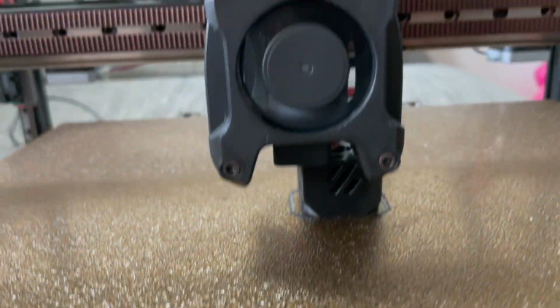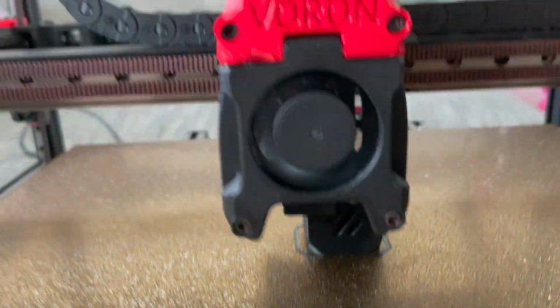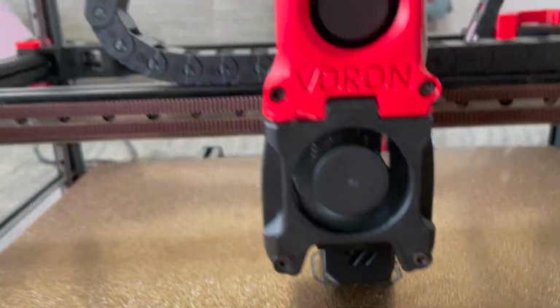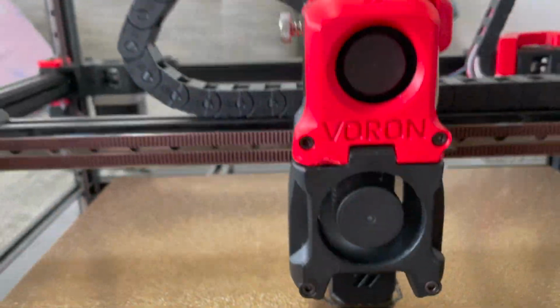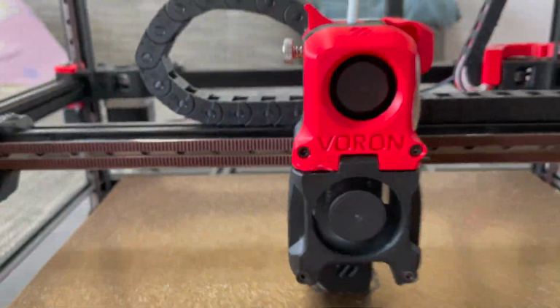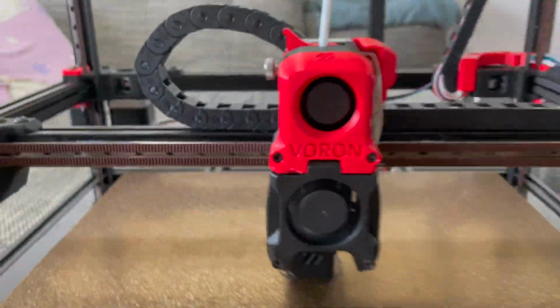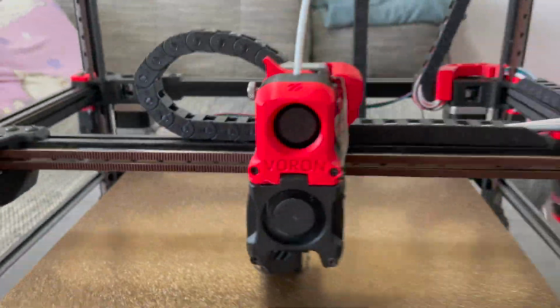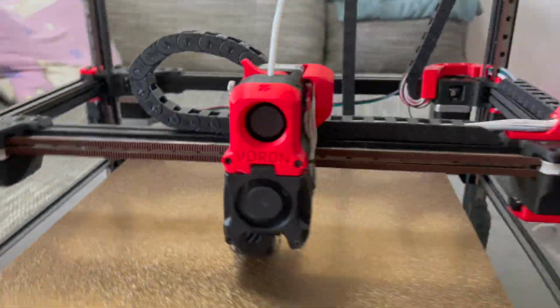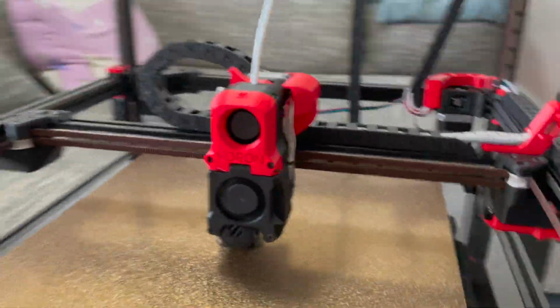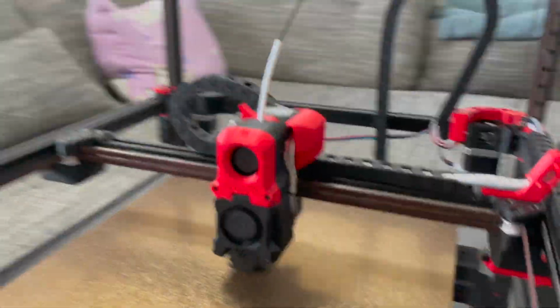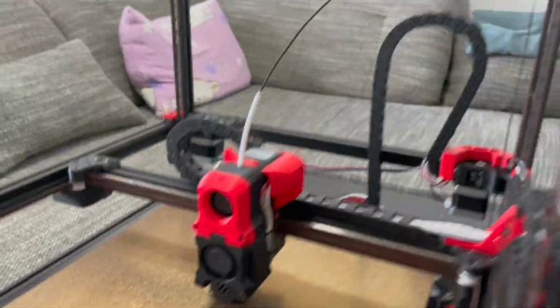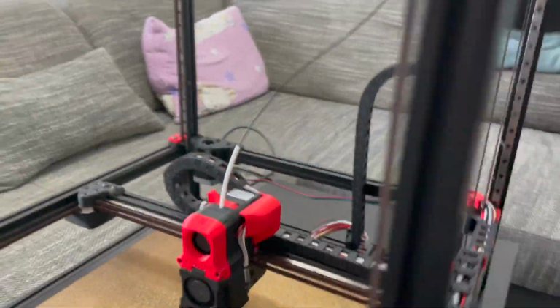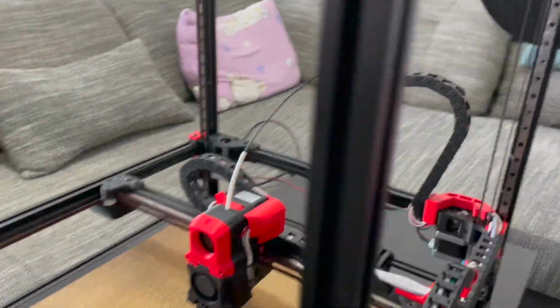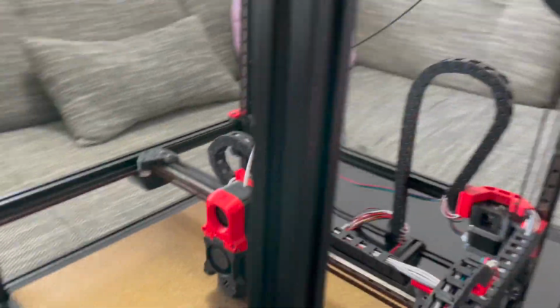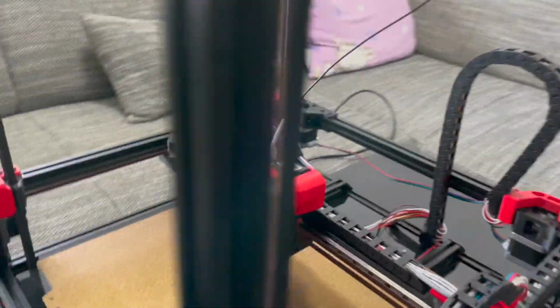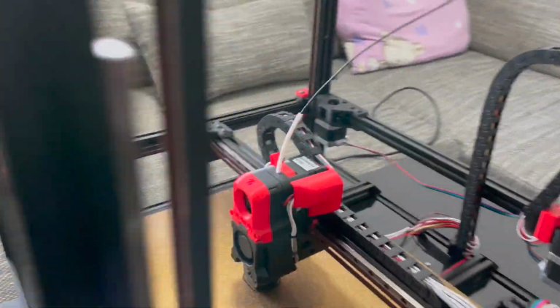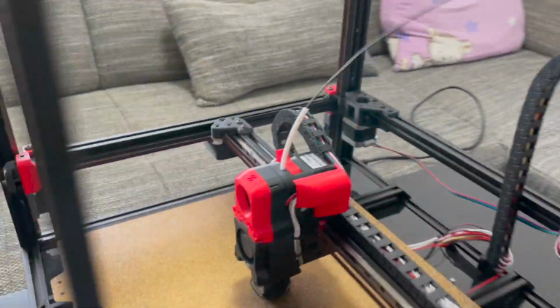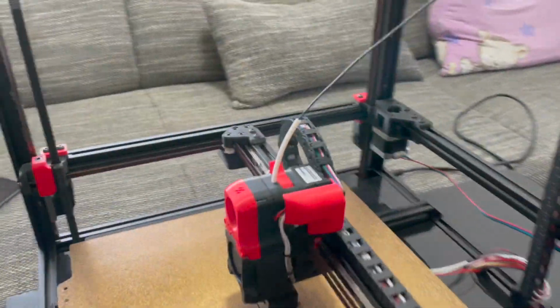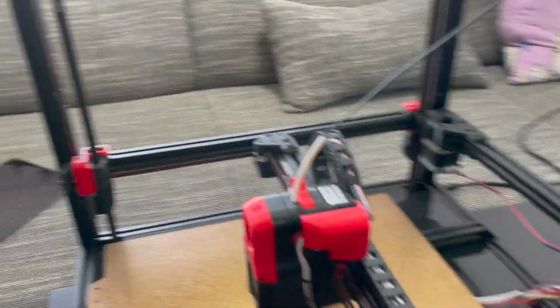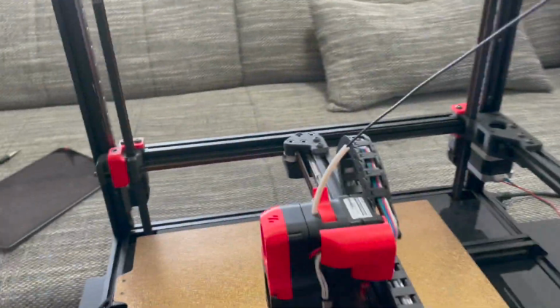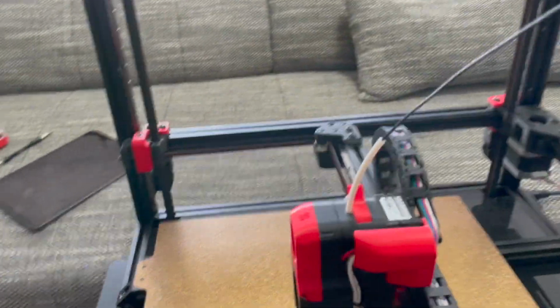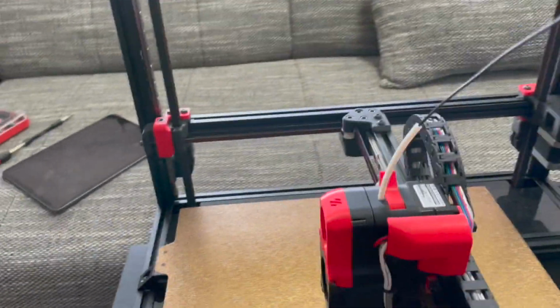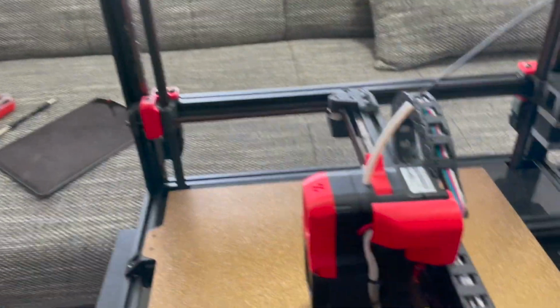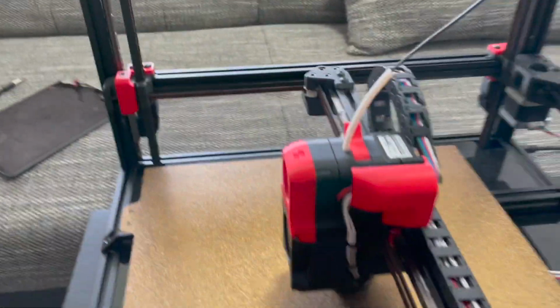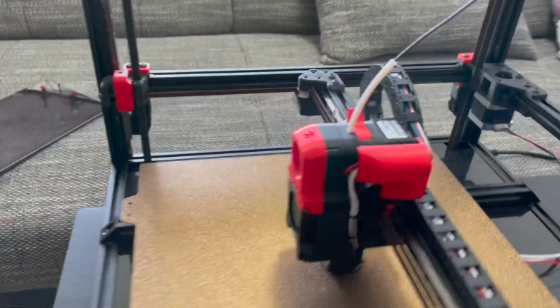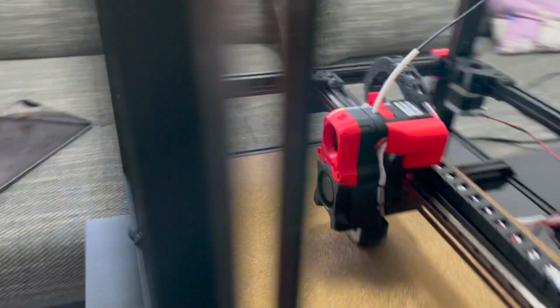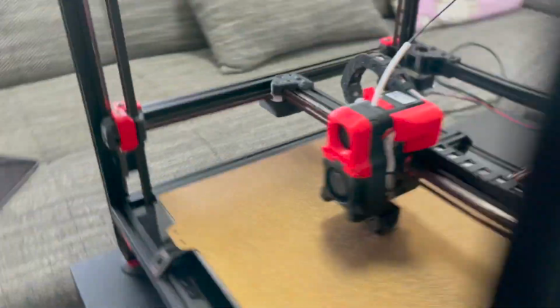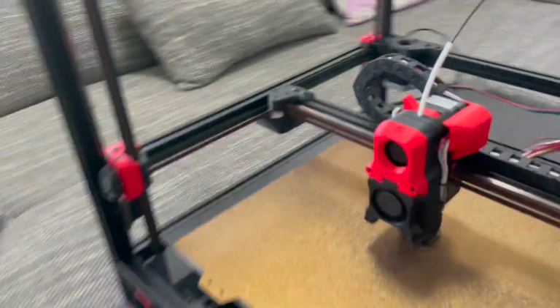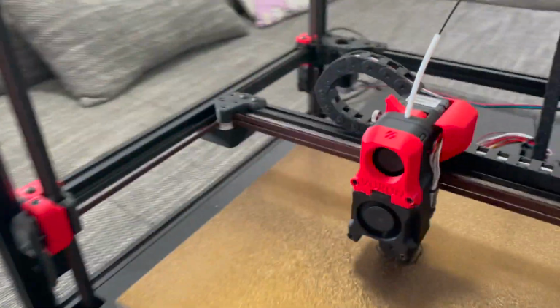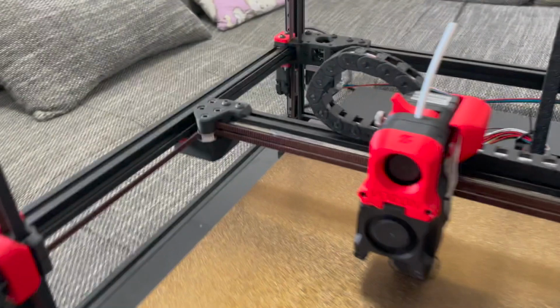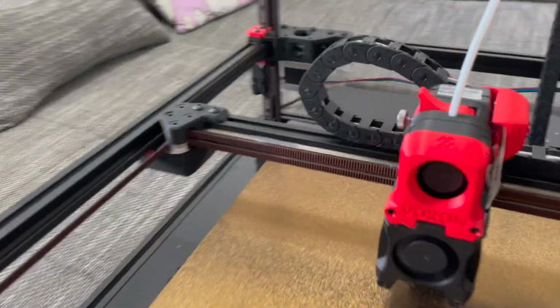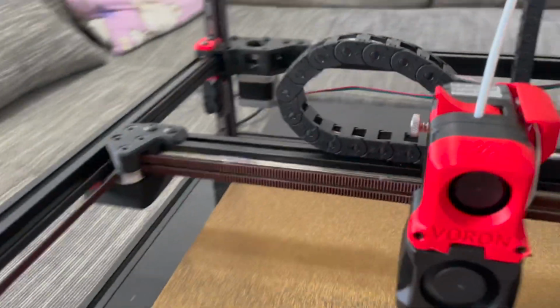It's pretty quiet. I ran into a problem with the fan though.